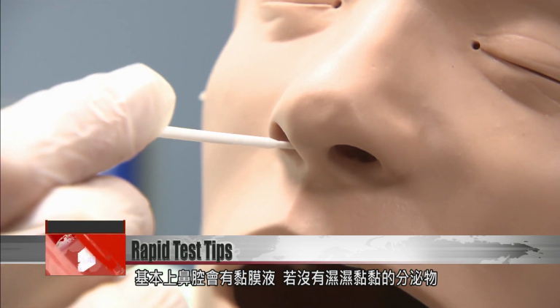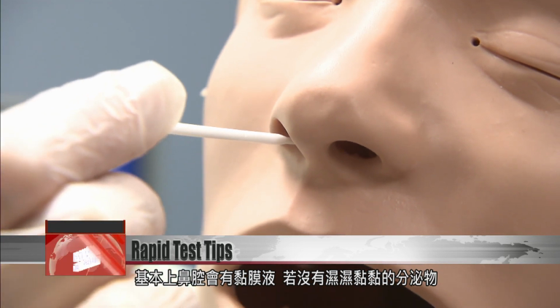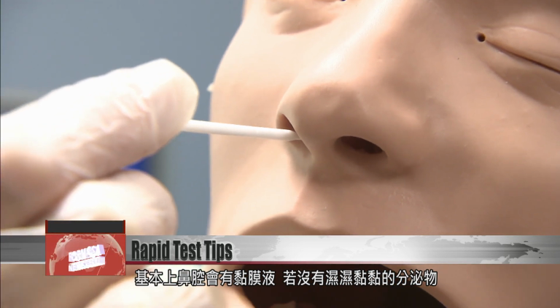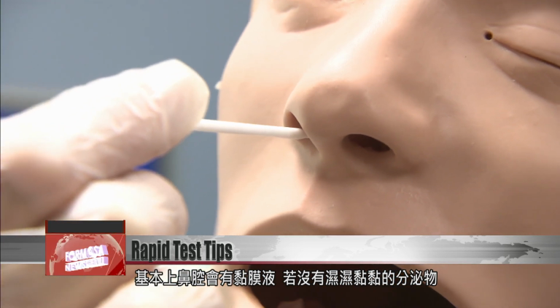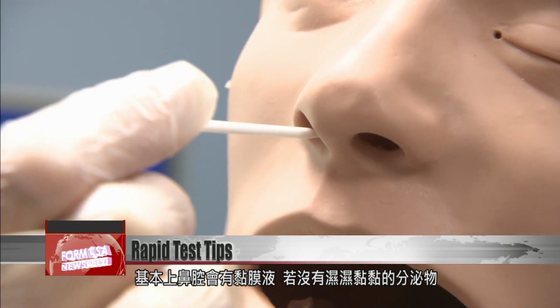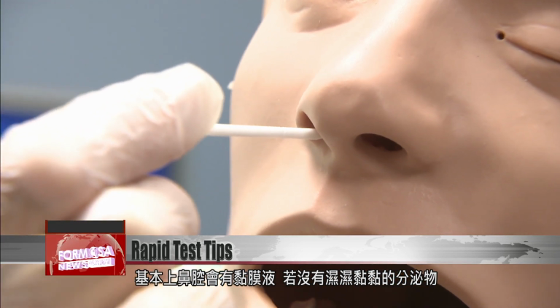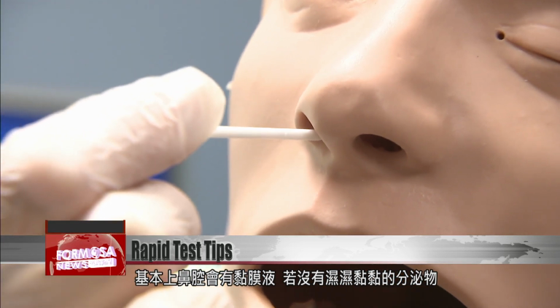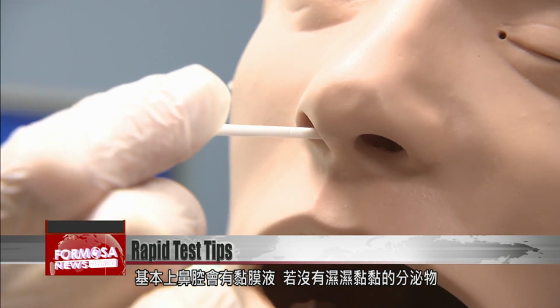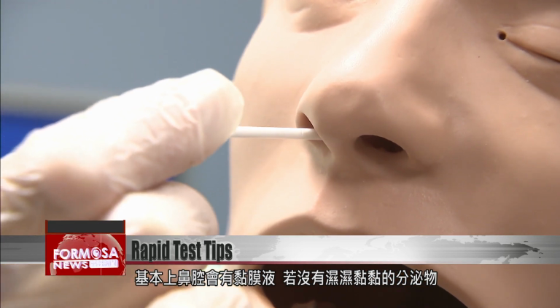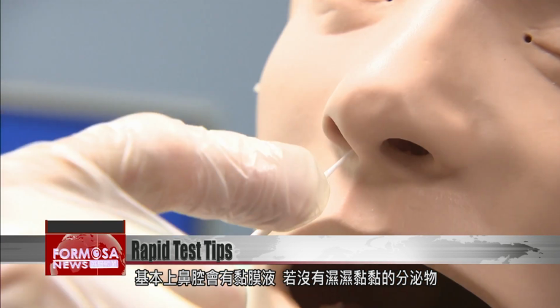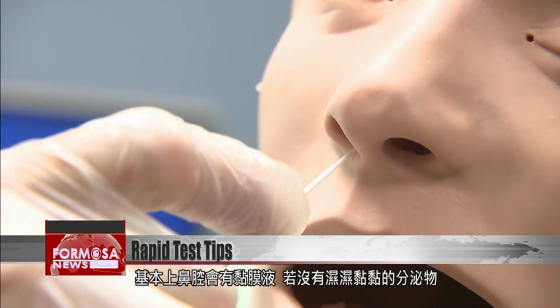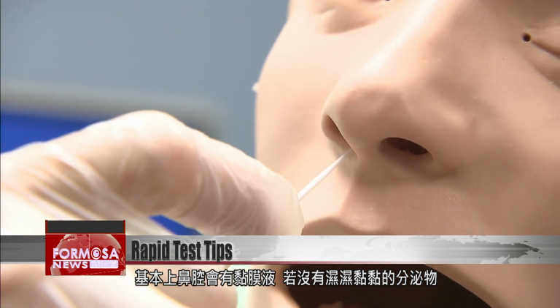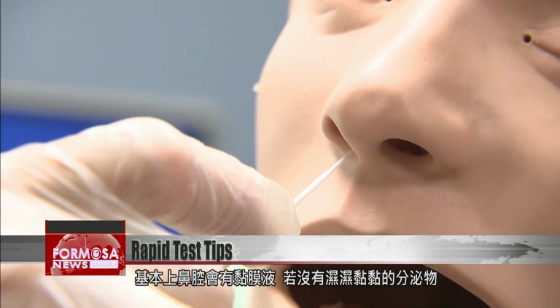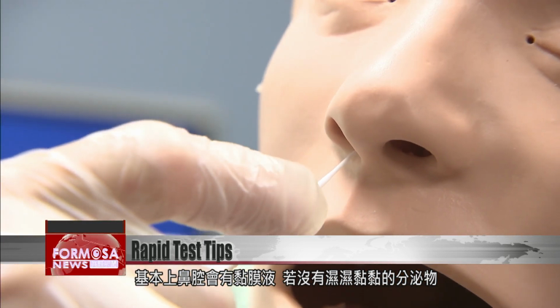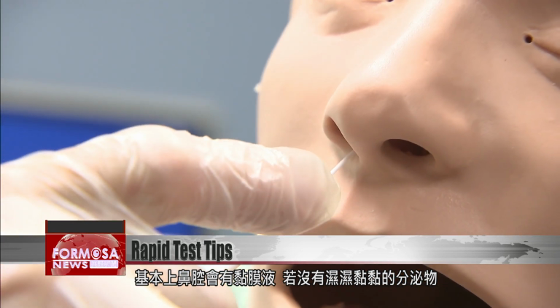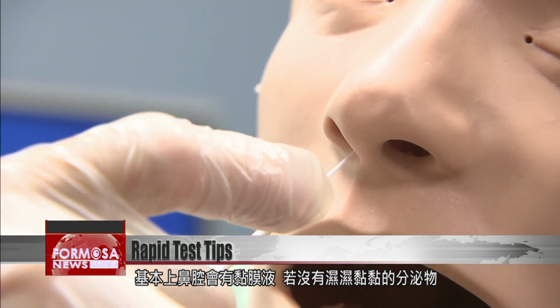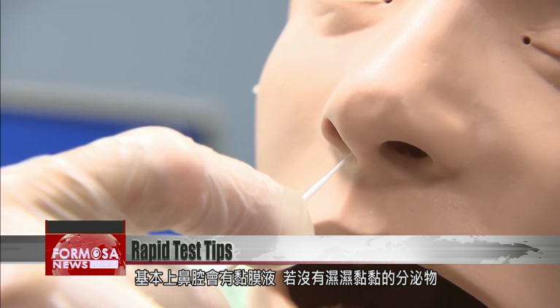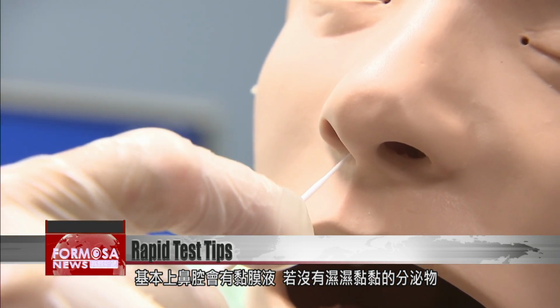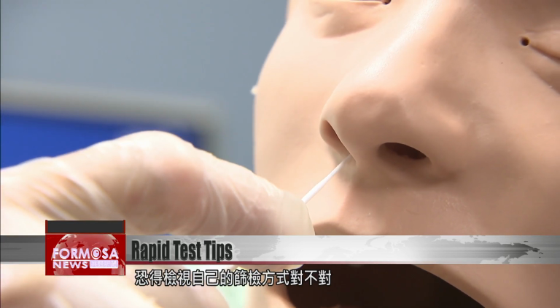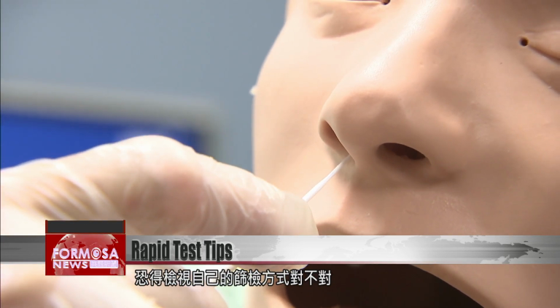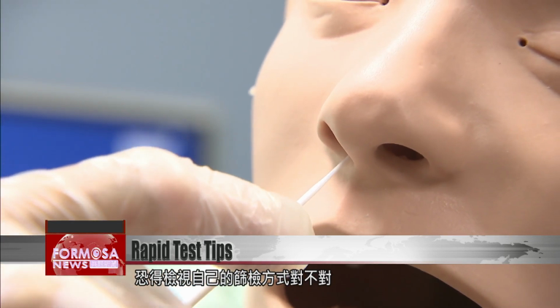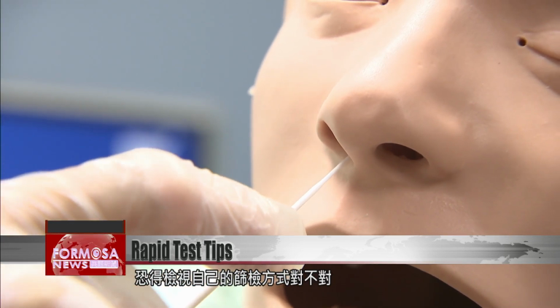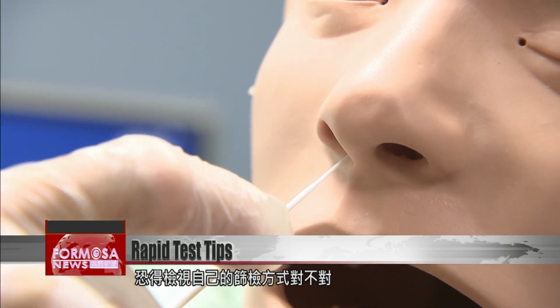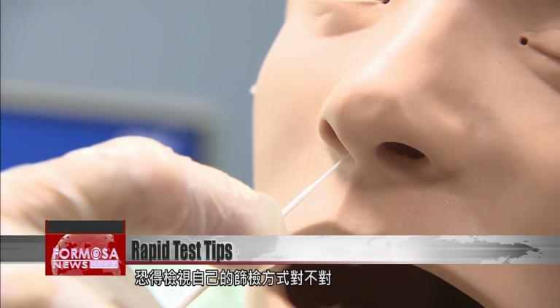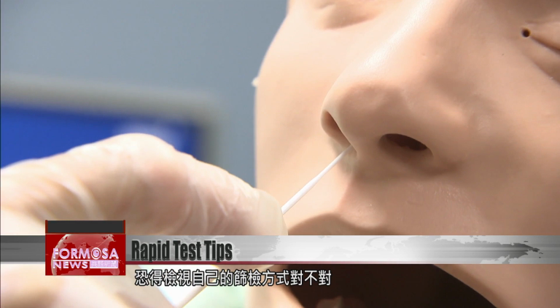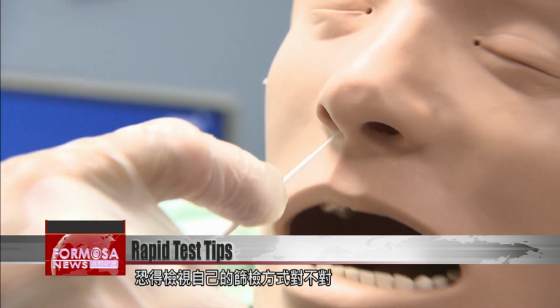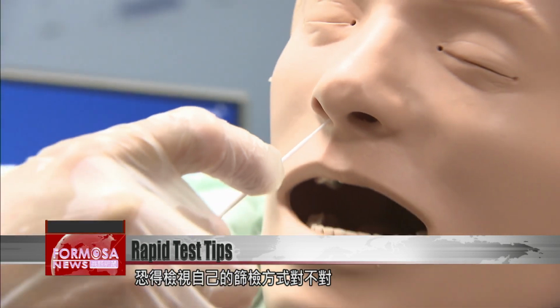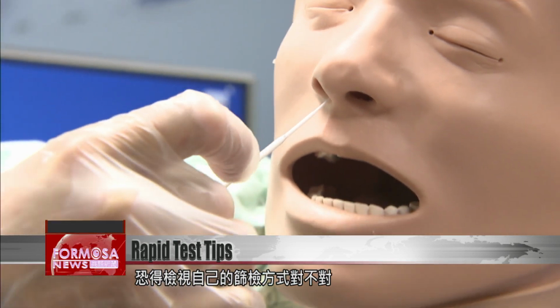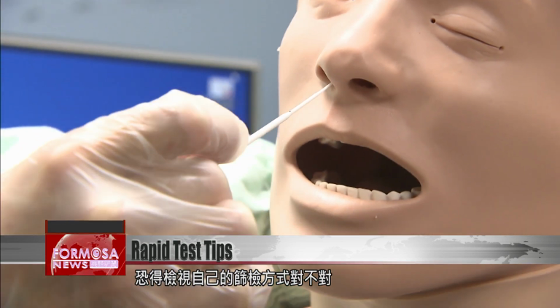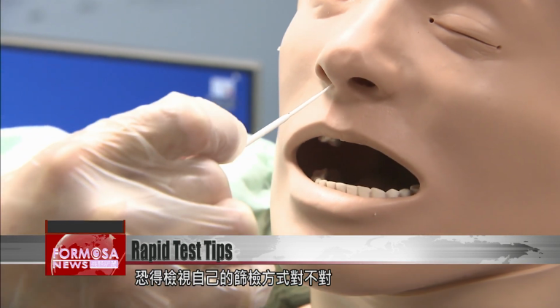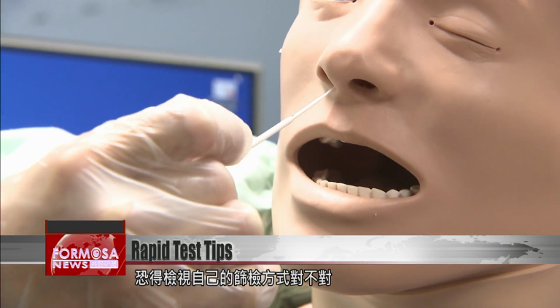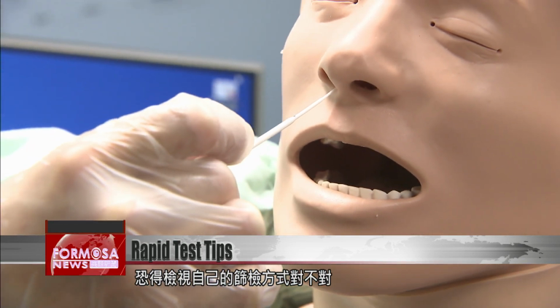The nasal cavity is covered in a mucus membrane, so if the swab comes out clean, it could be that the test was administered incorrectly.